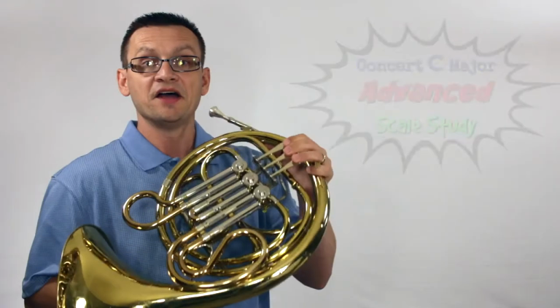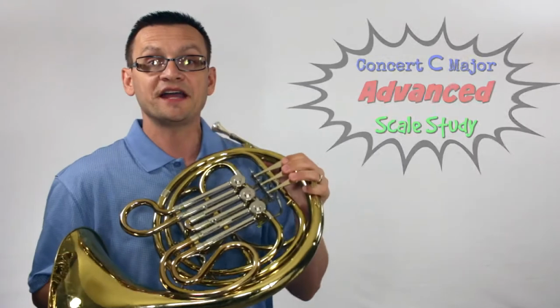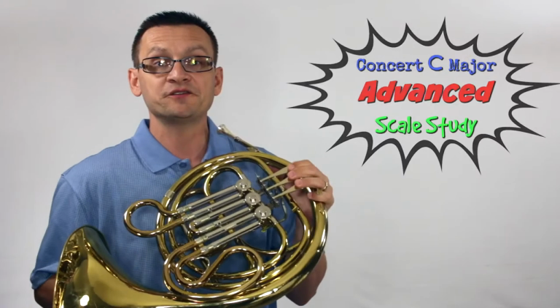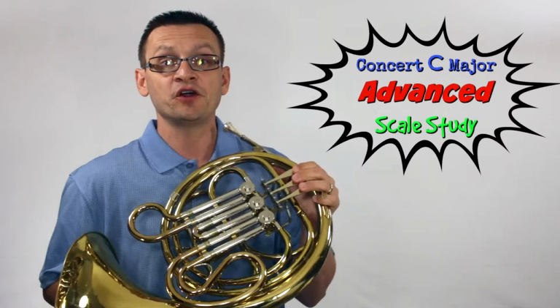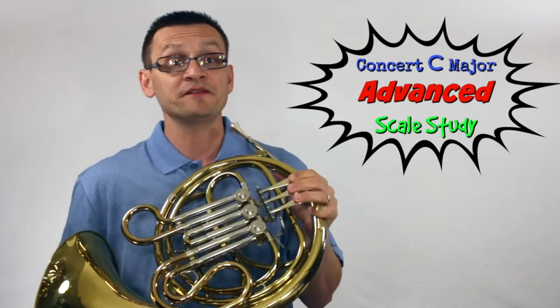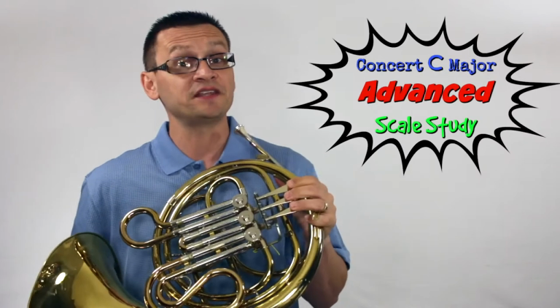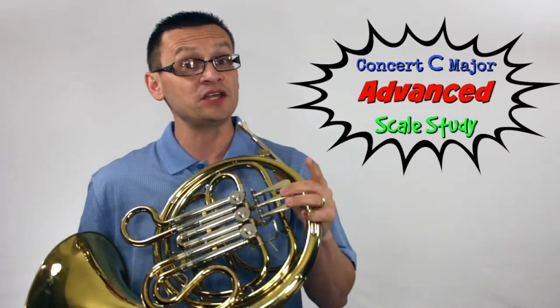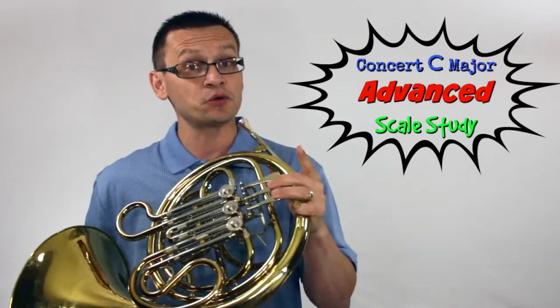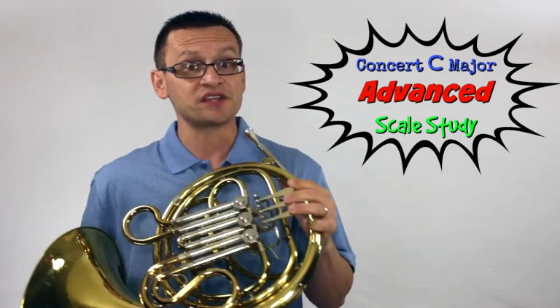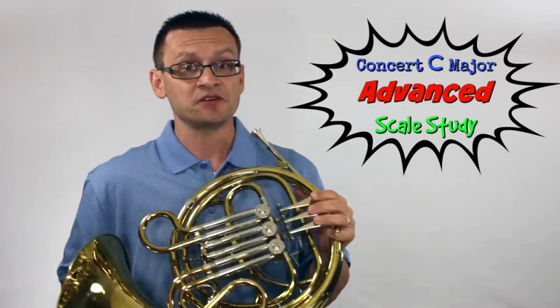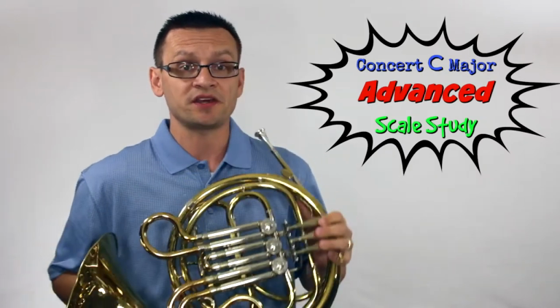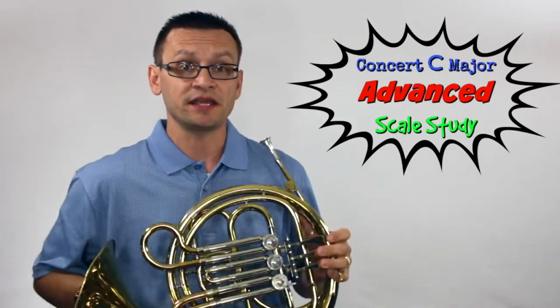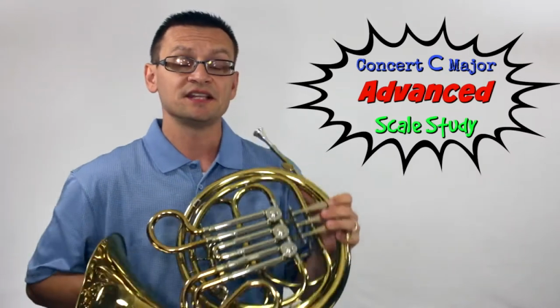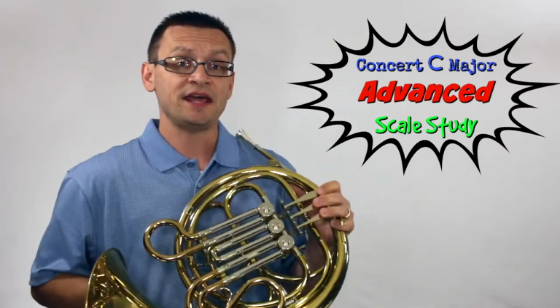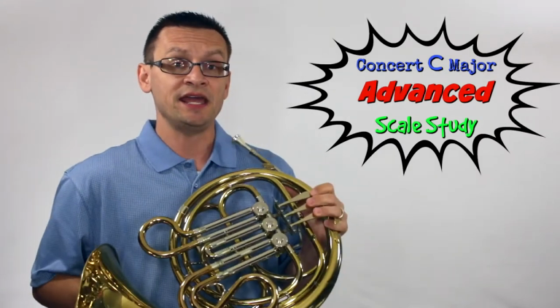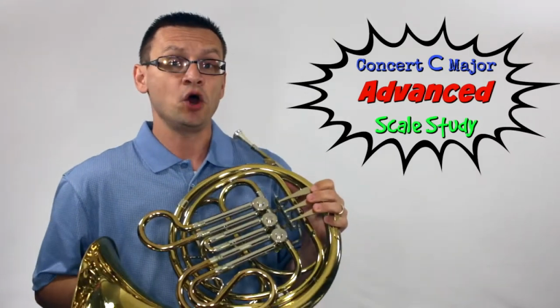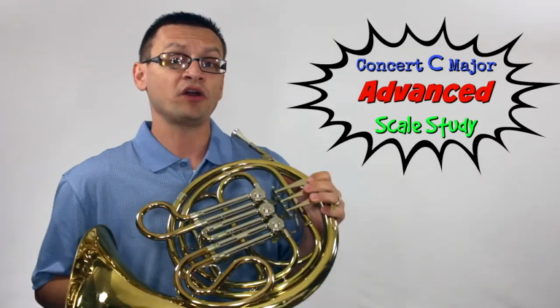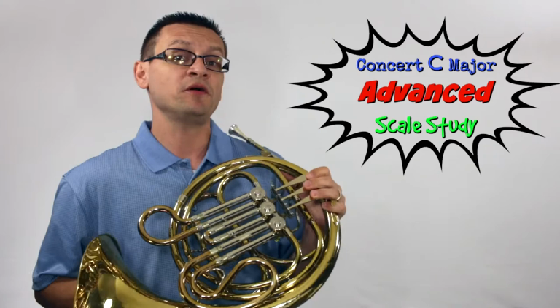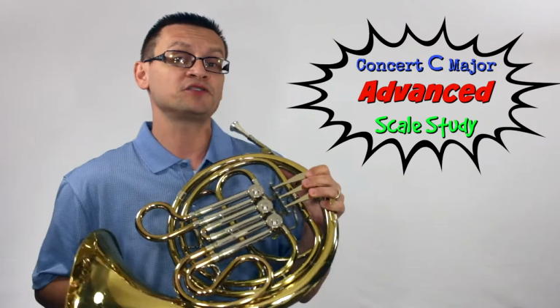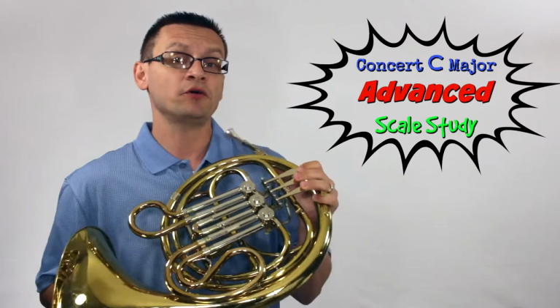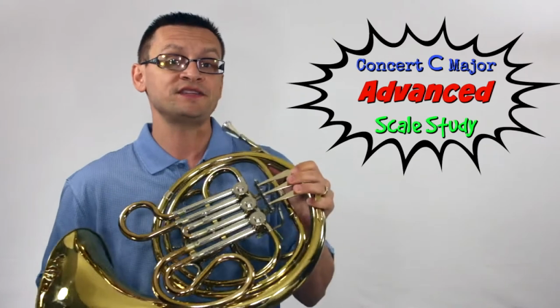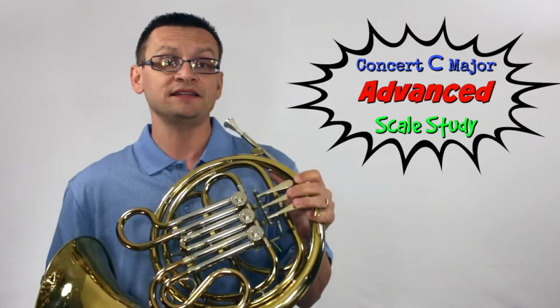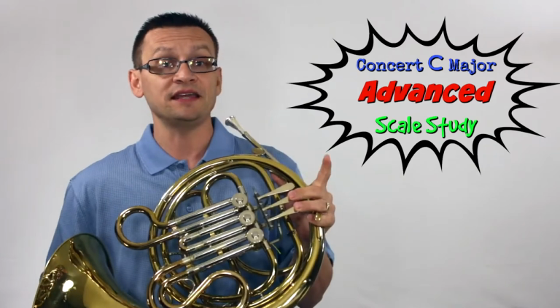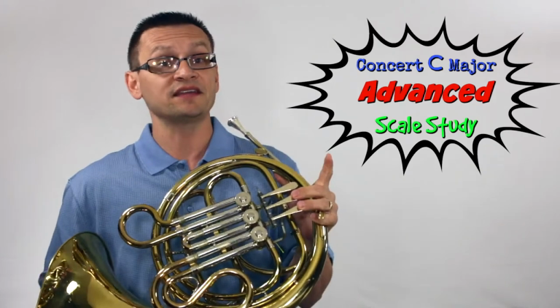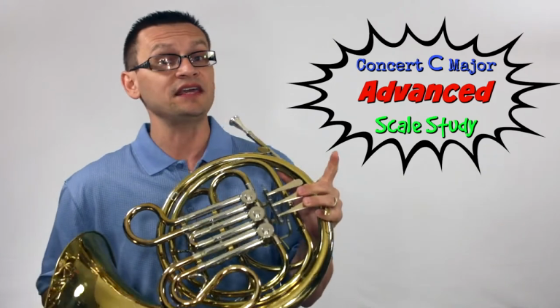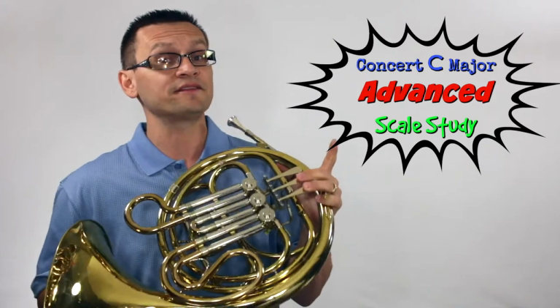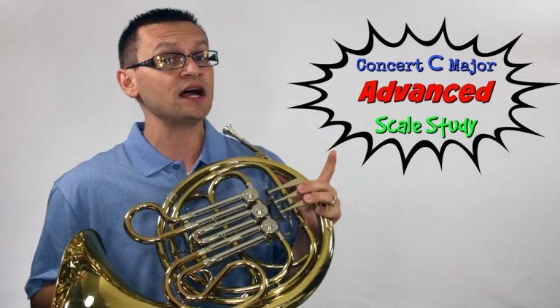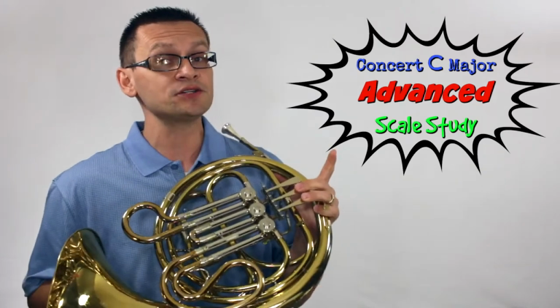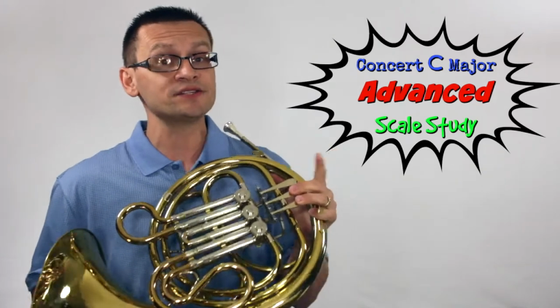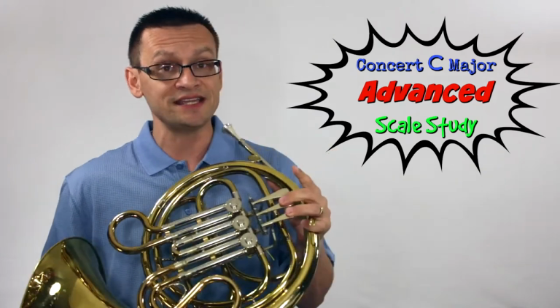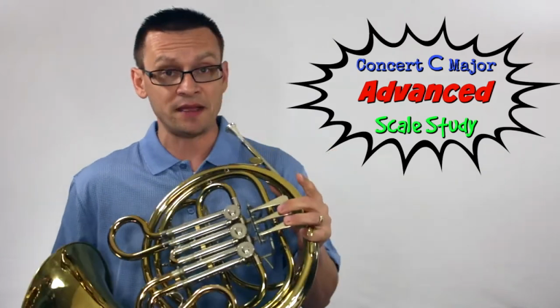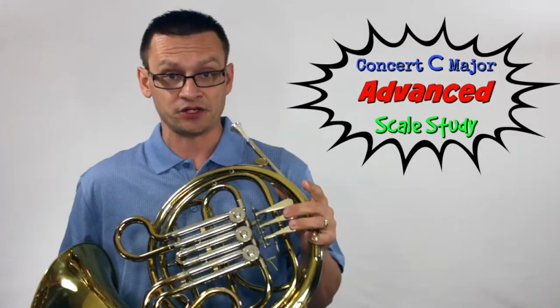Thanks for joining me for today's short scale study. Today we're going to build our tone and technique in the key of concert C major.